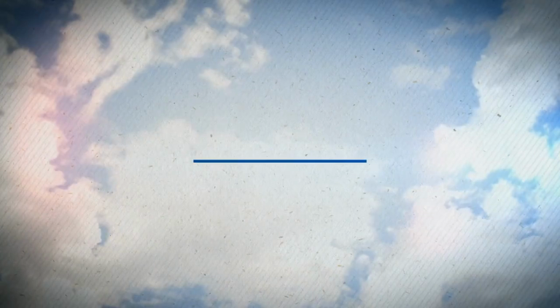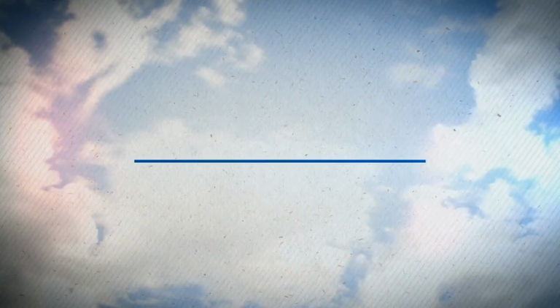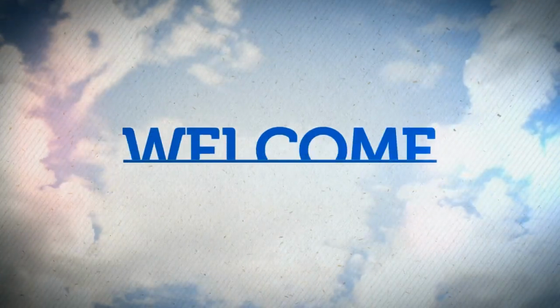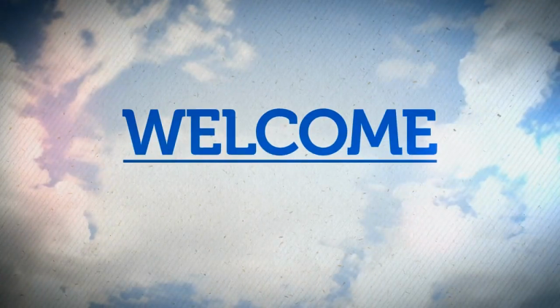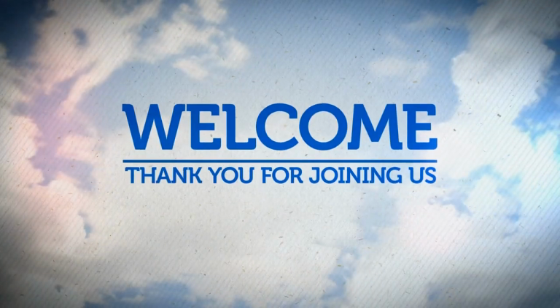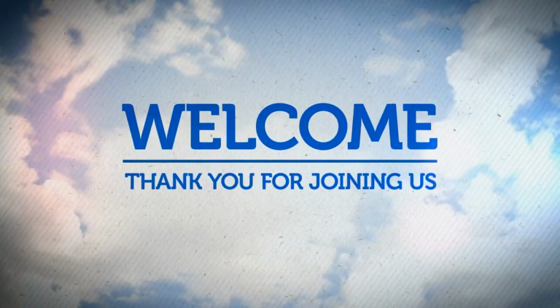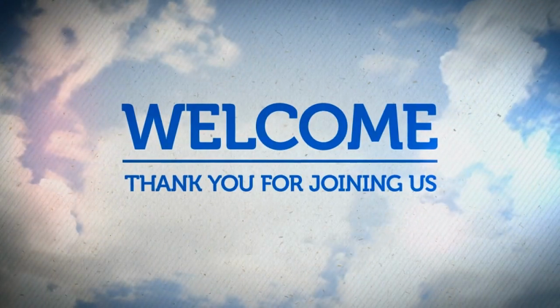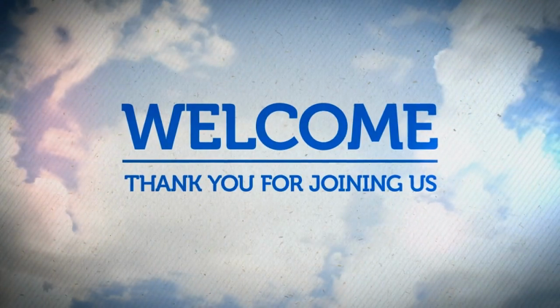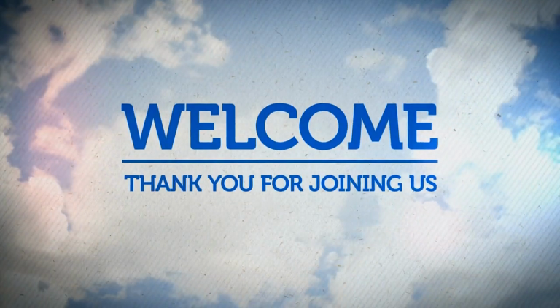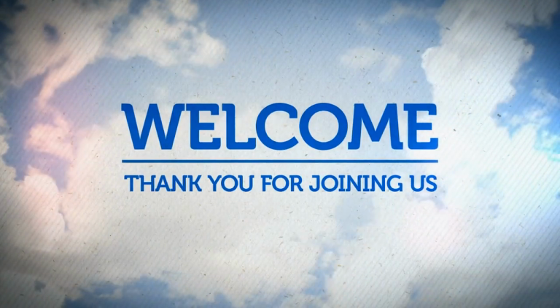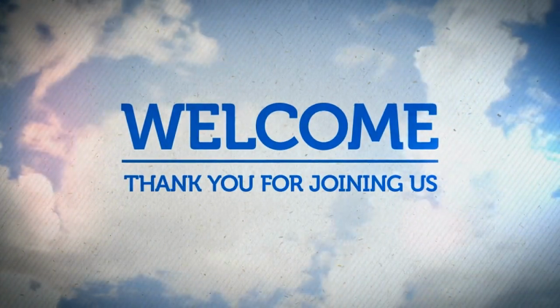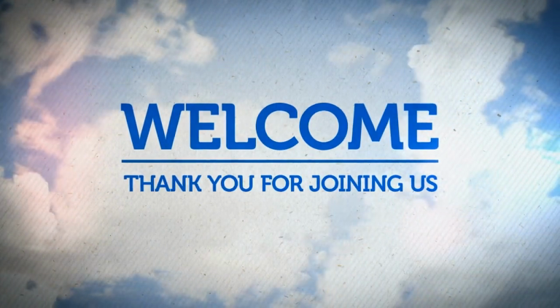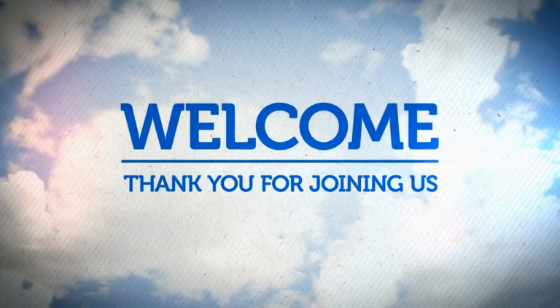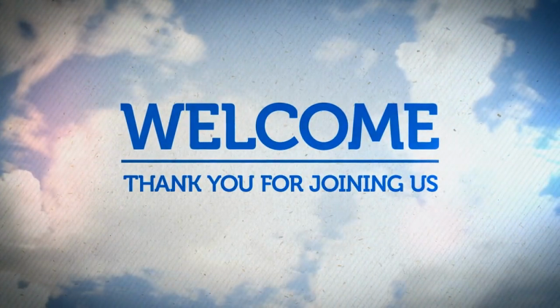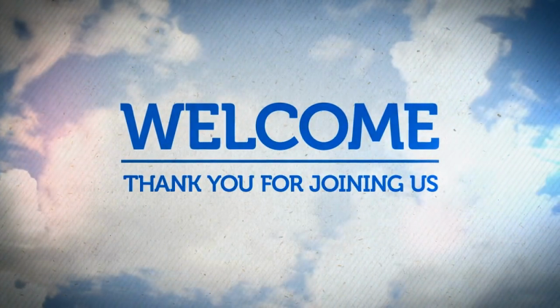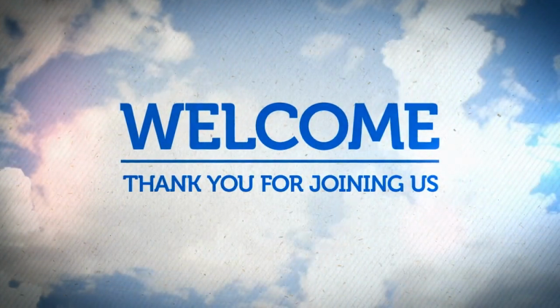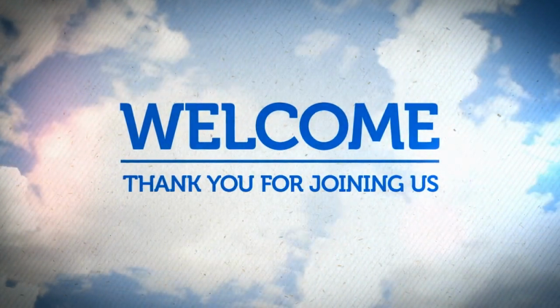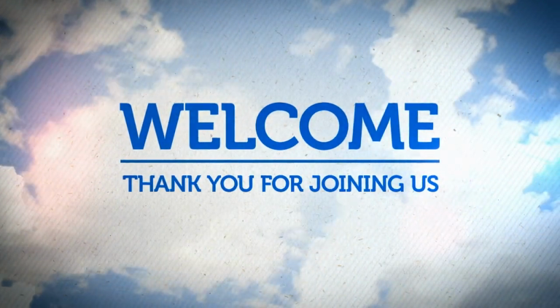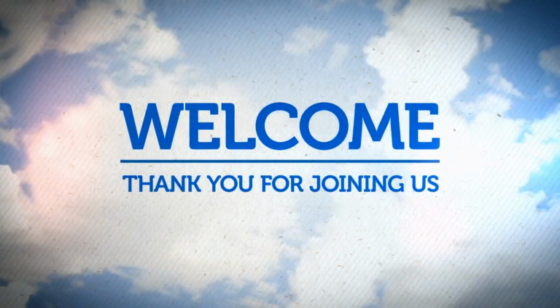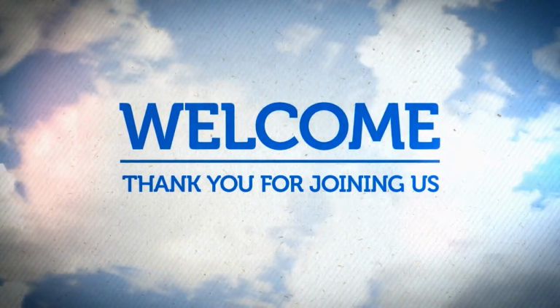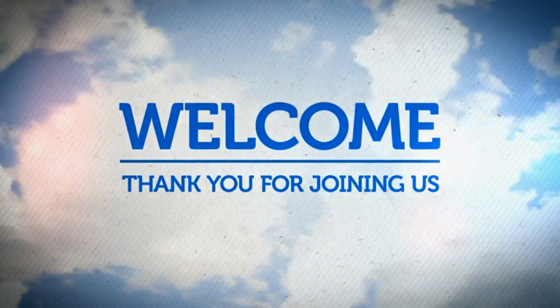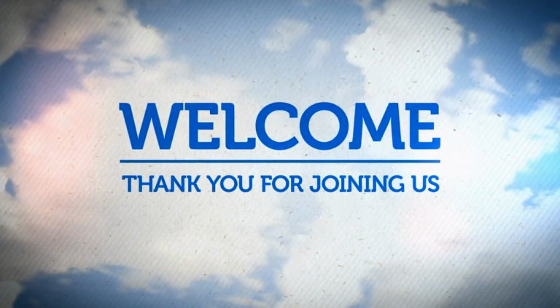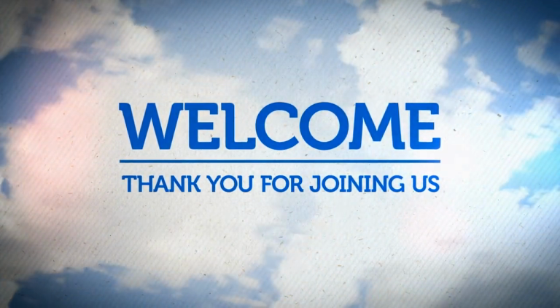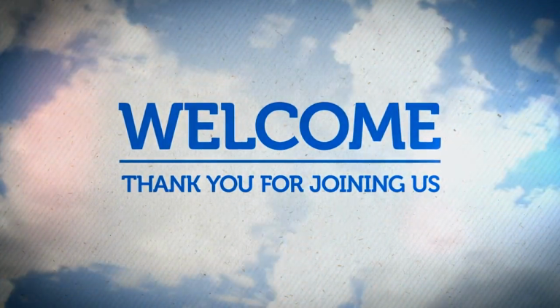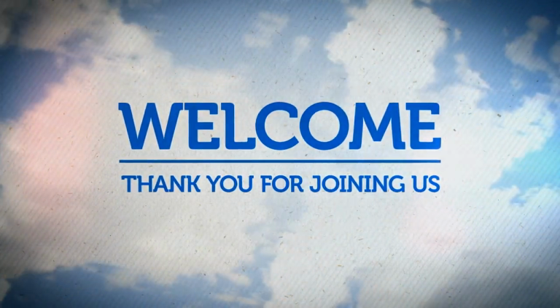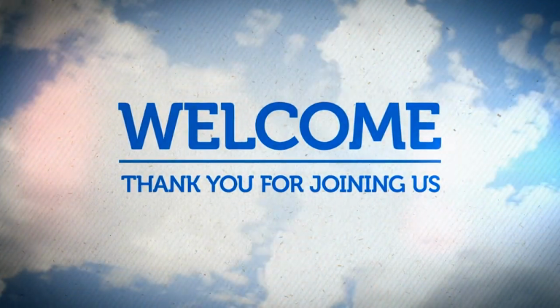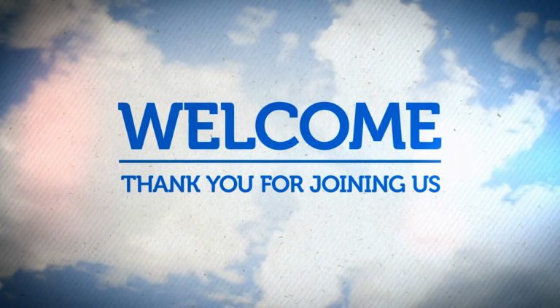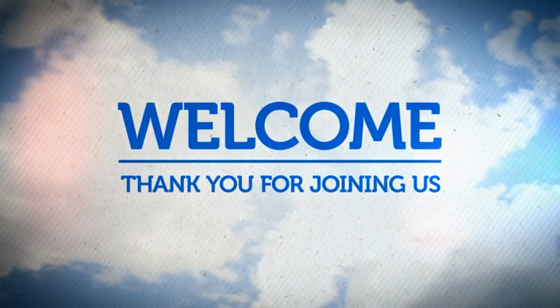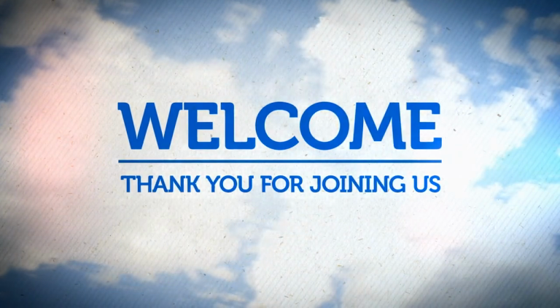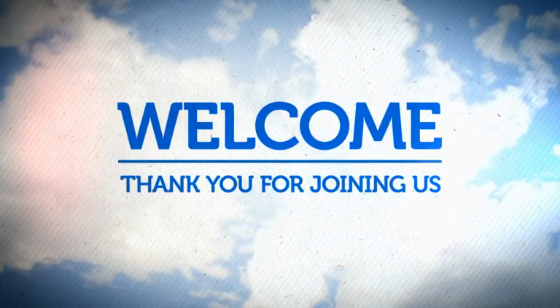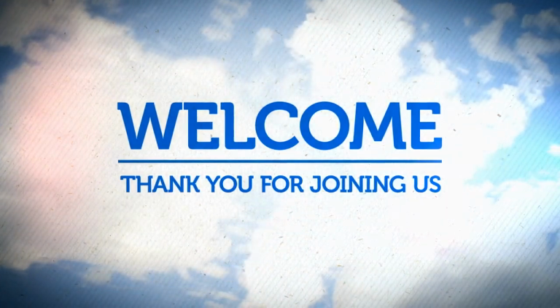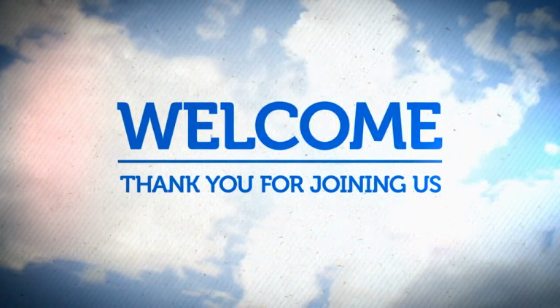Hello everyone. Welcome to UIAS. Today we will discuss about the ICANN mission.